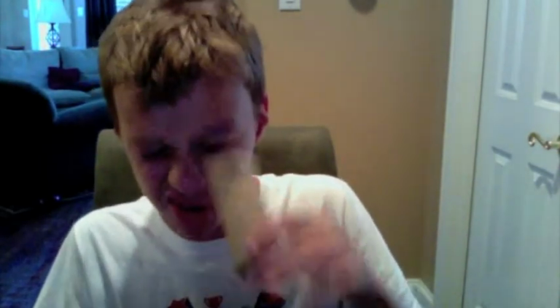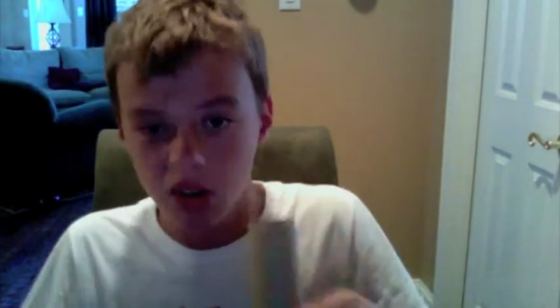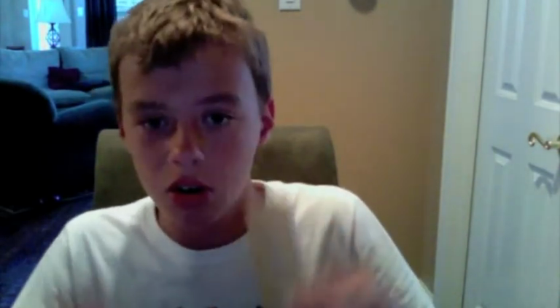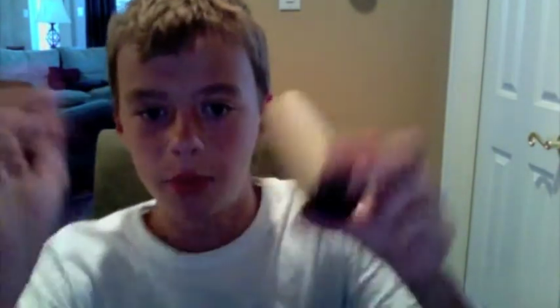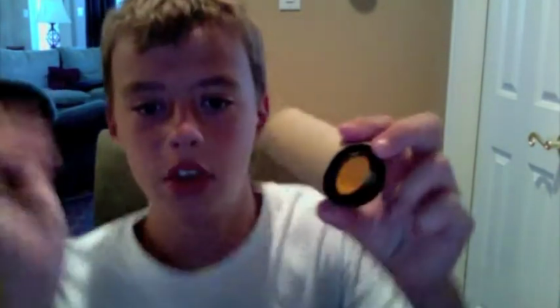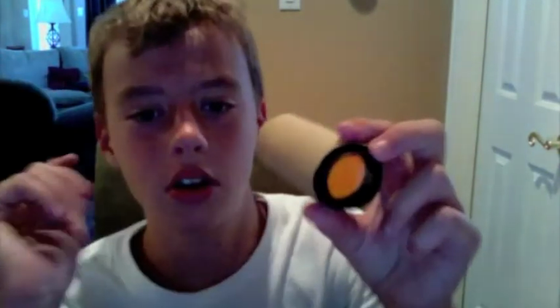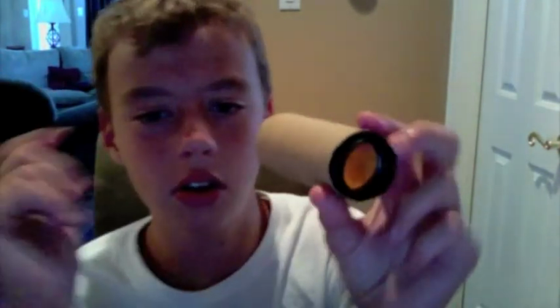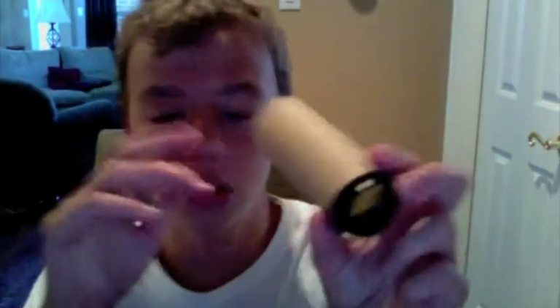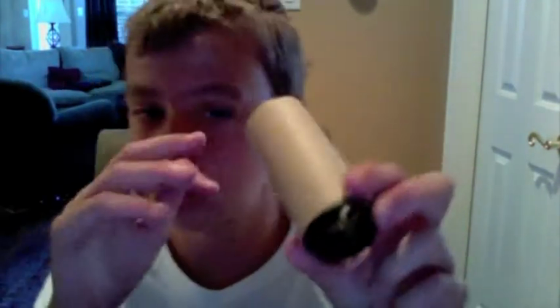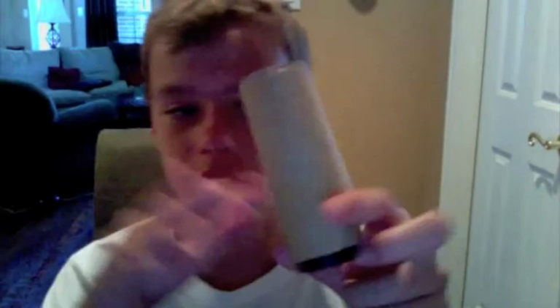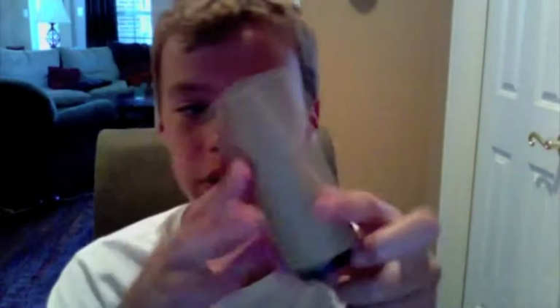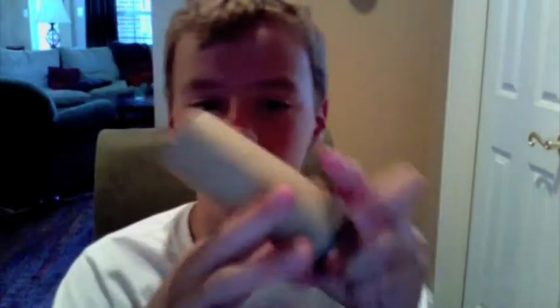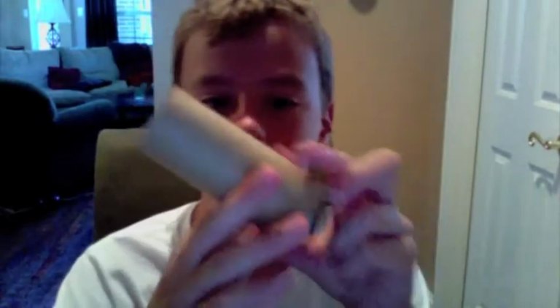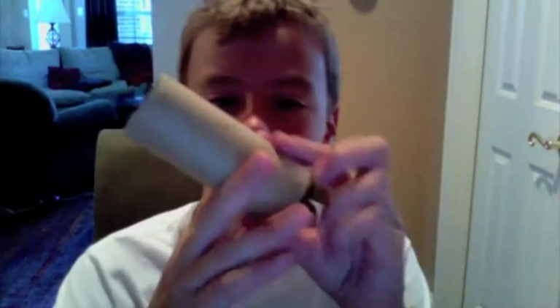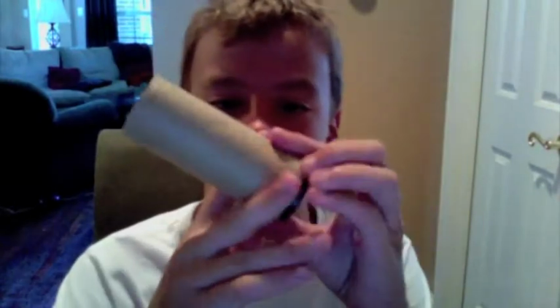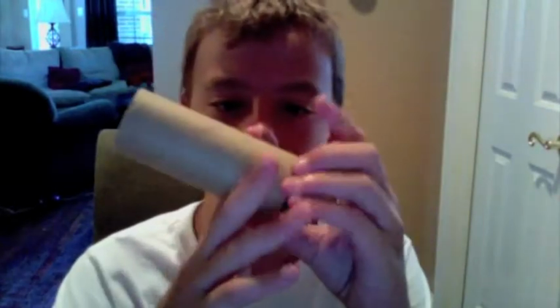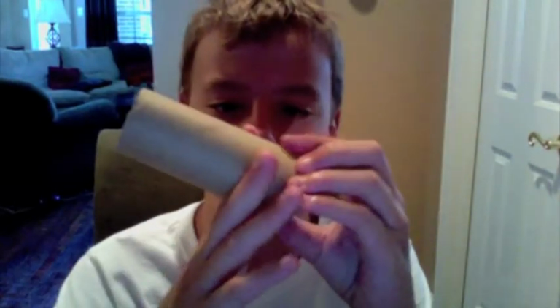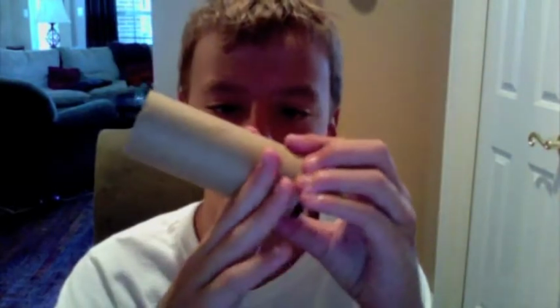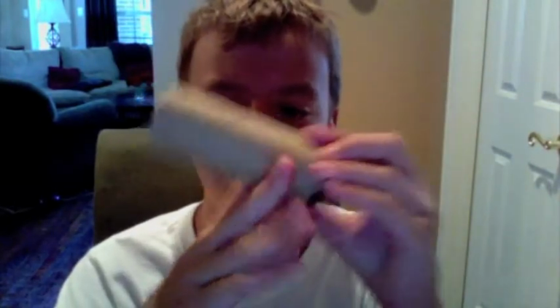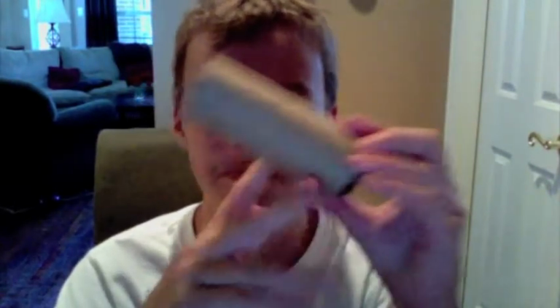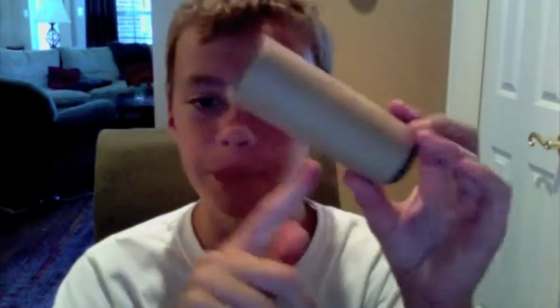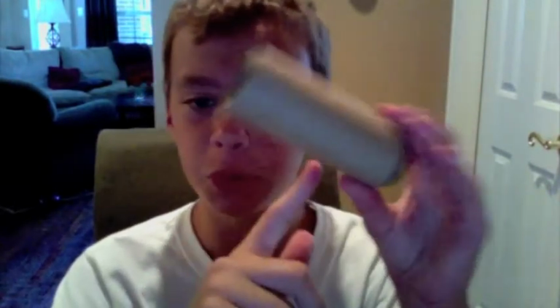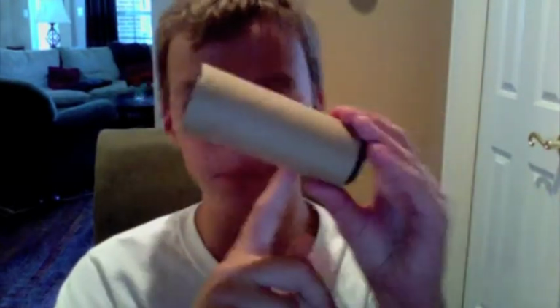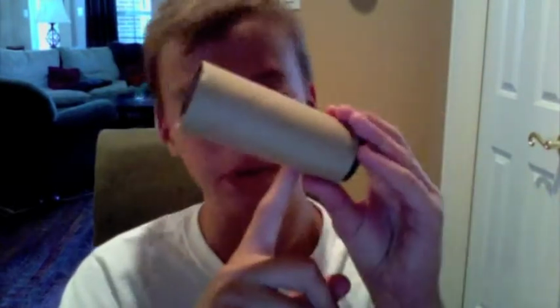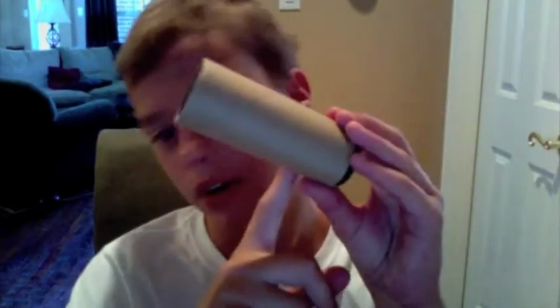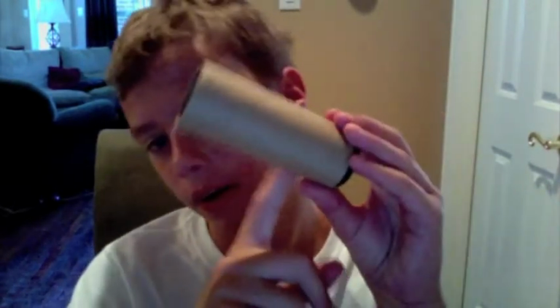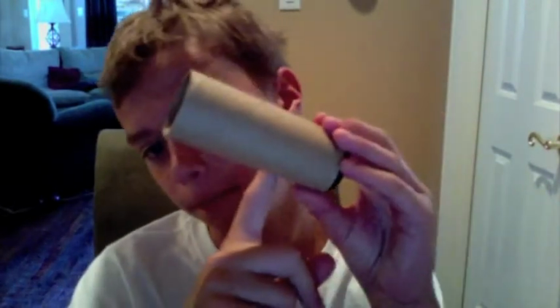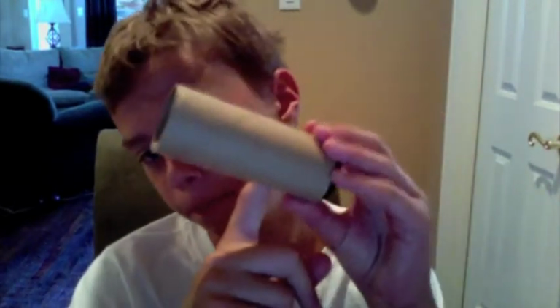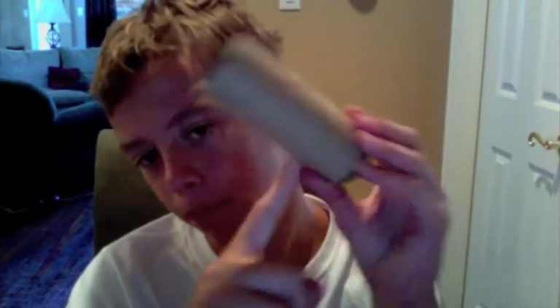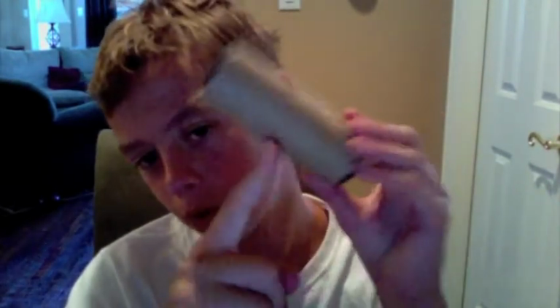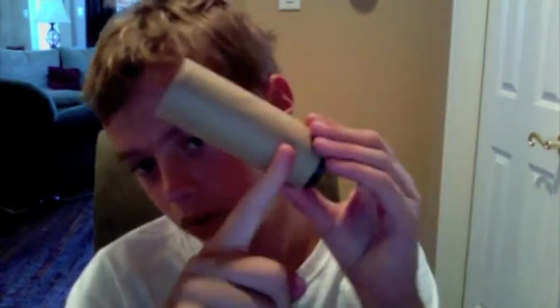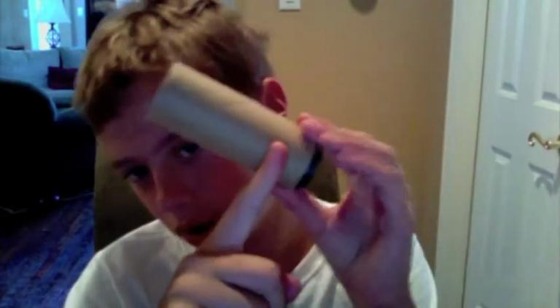But then you can cut it down — like to about there.